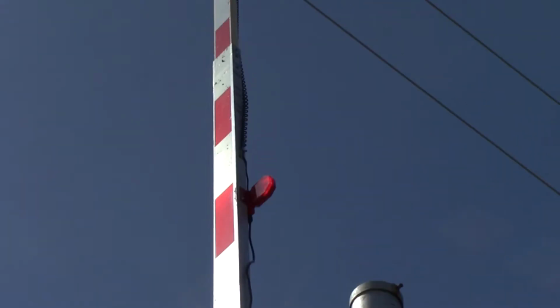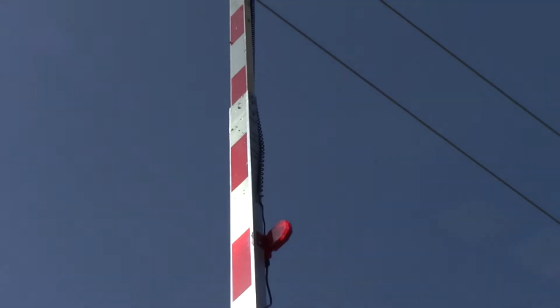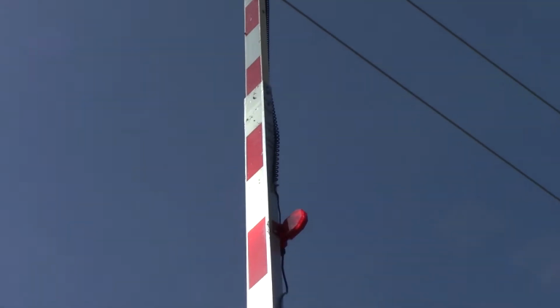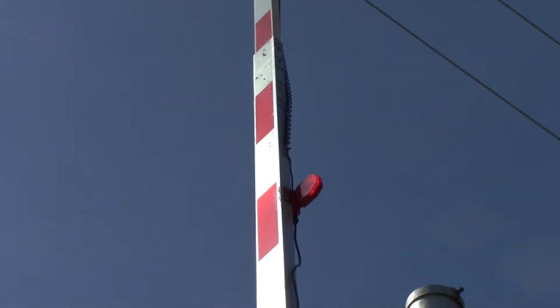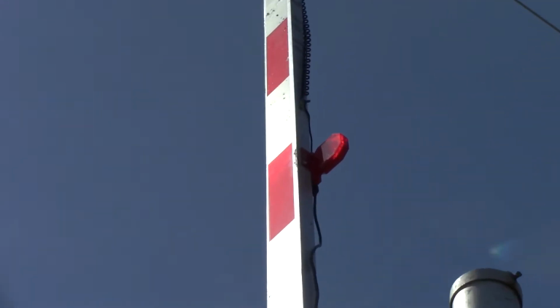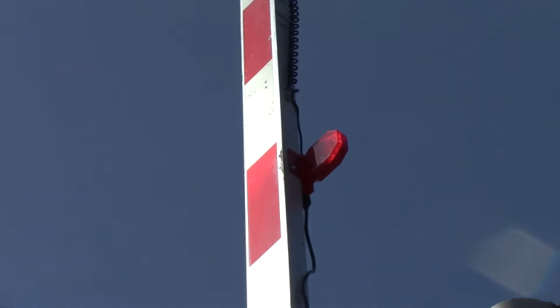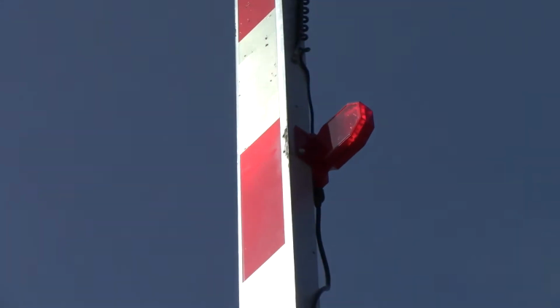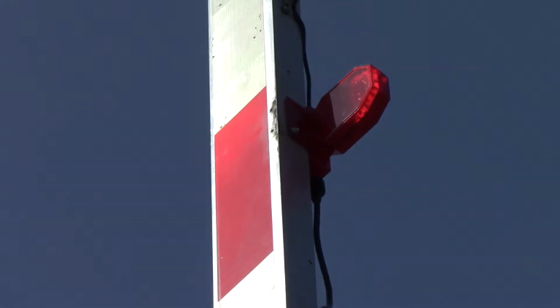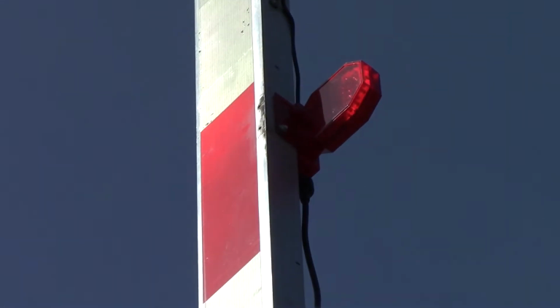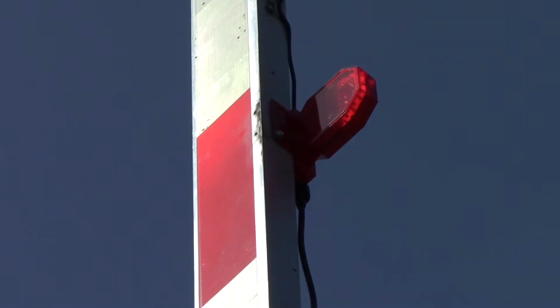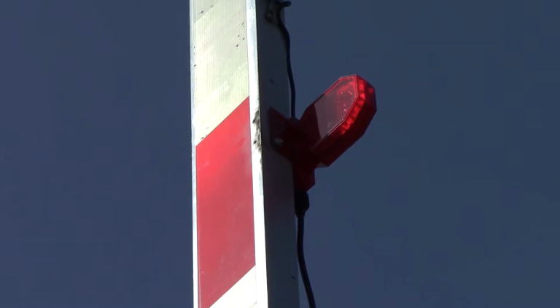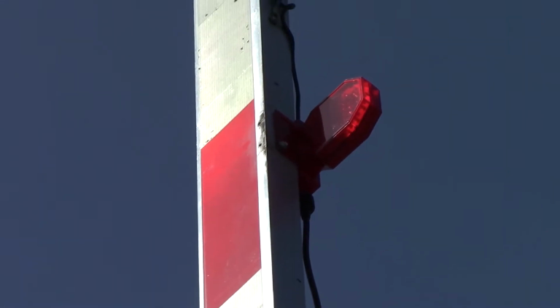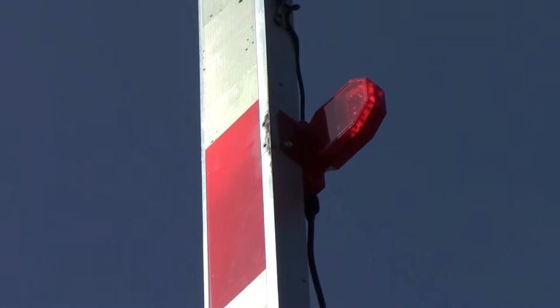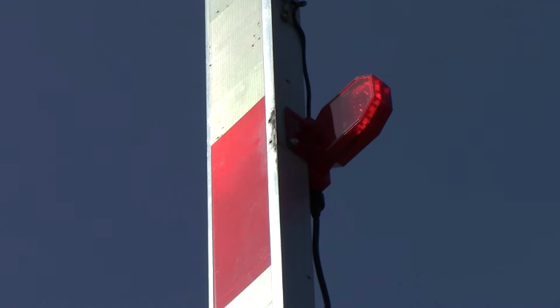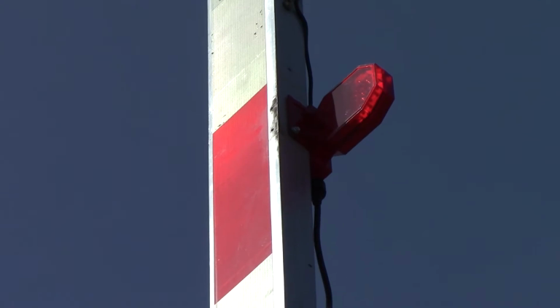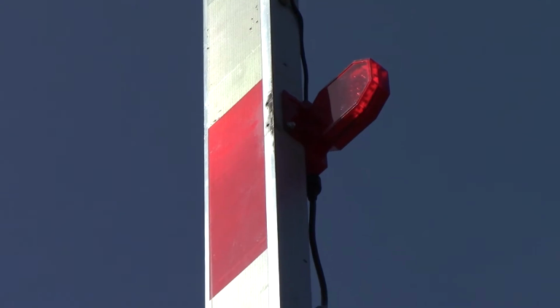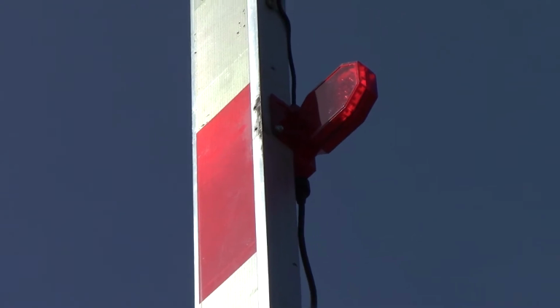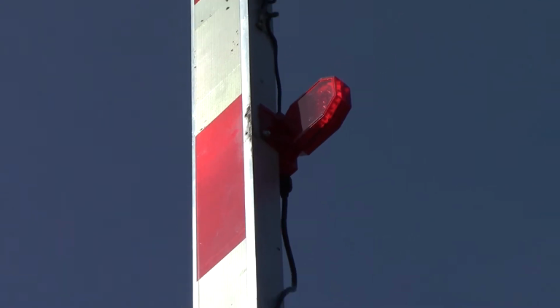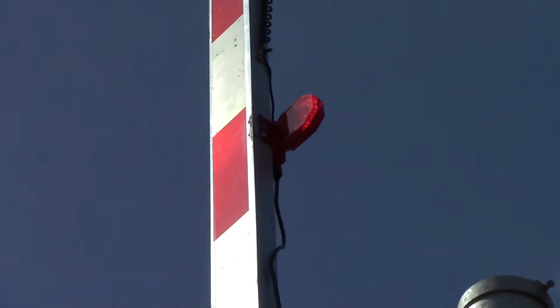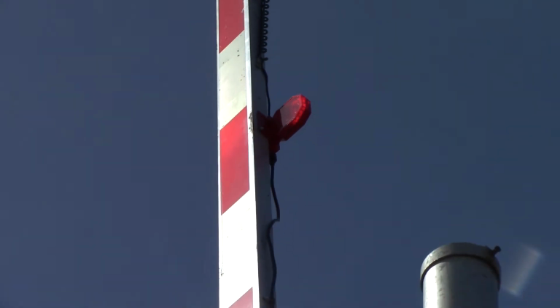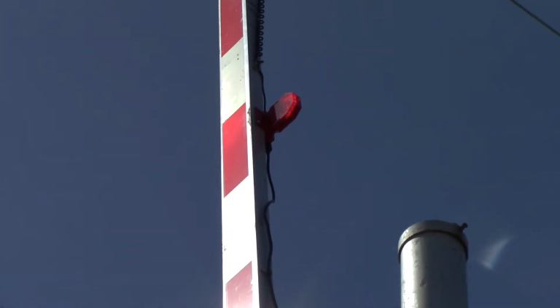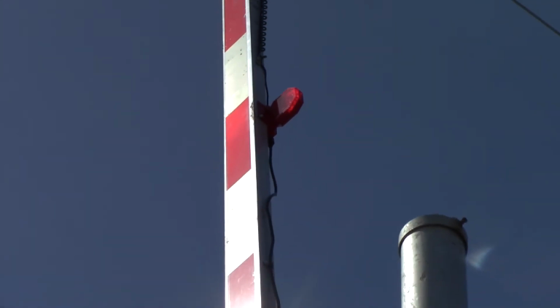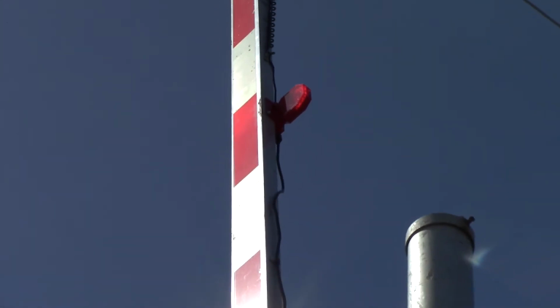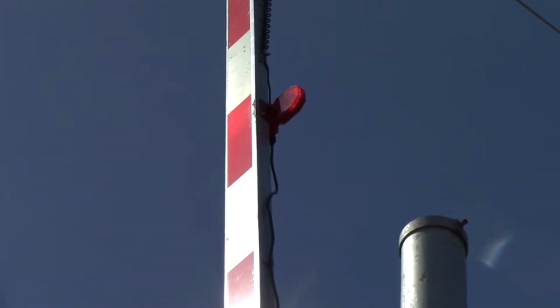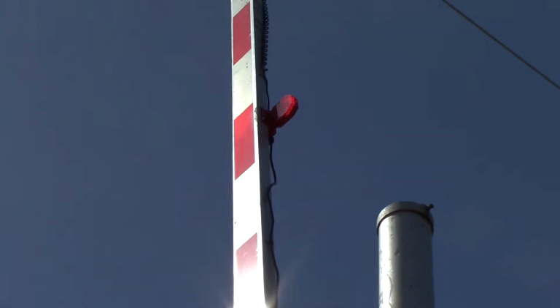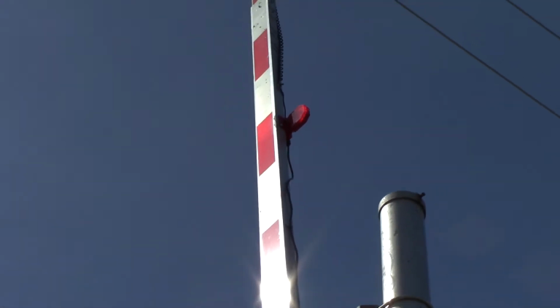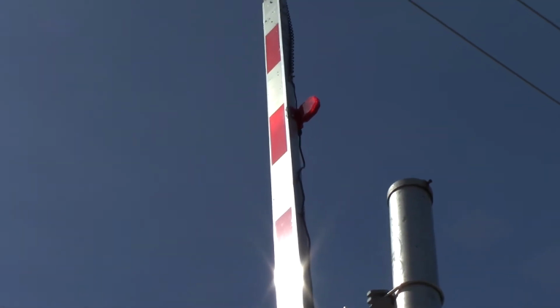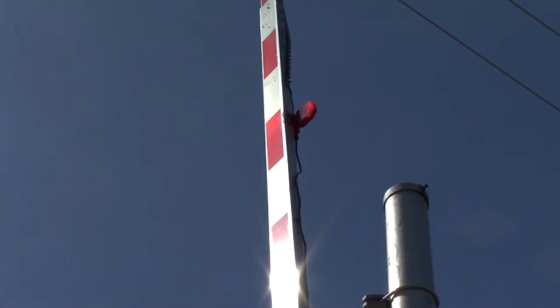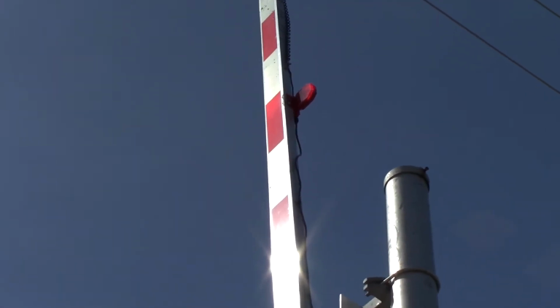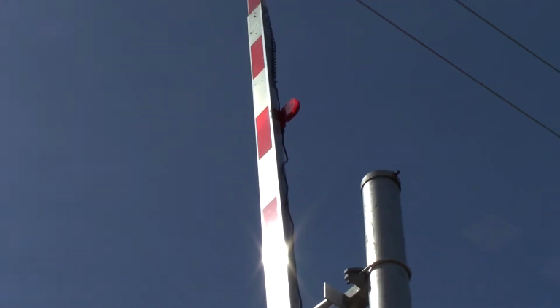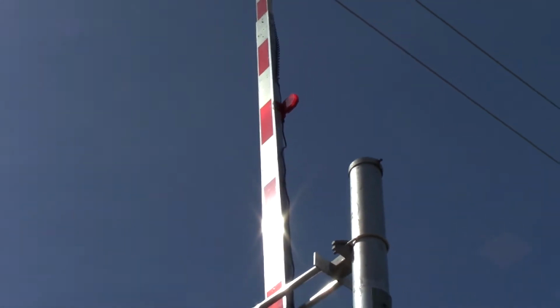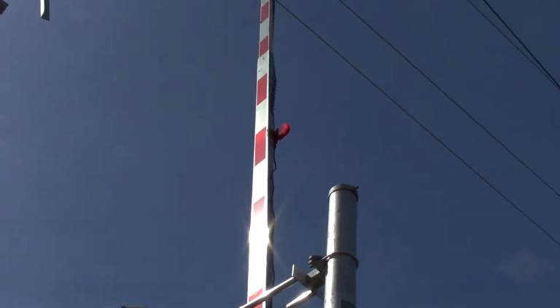Those gate LEDs were also replaced due to a car hitting the gate — broke in there.